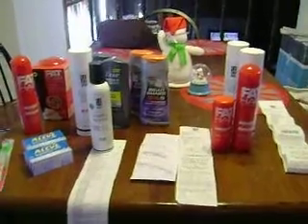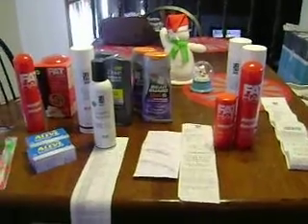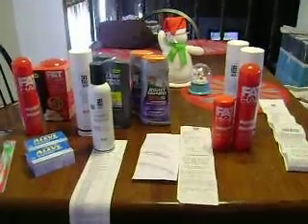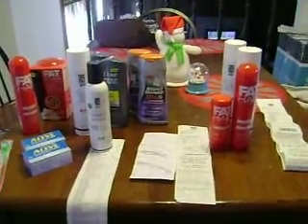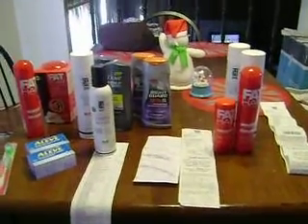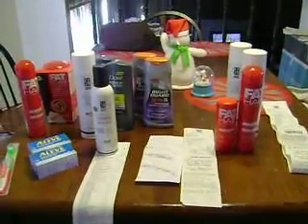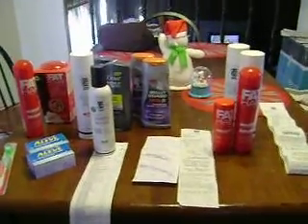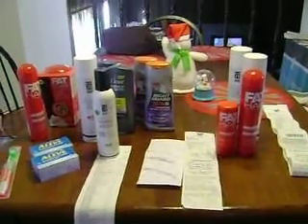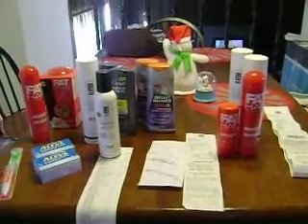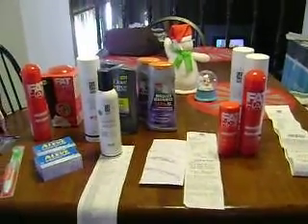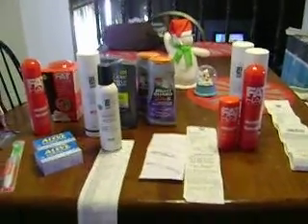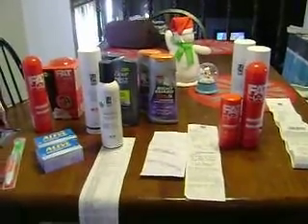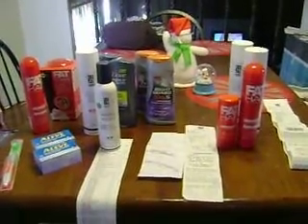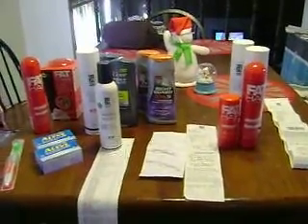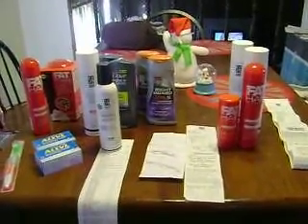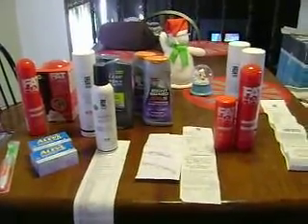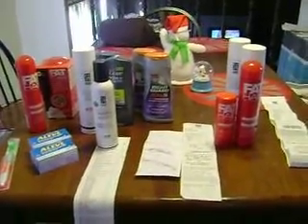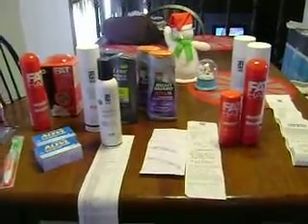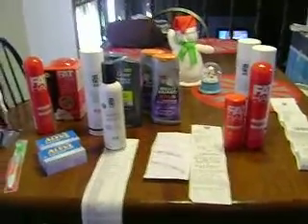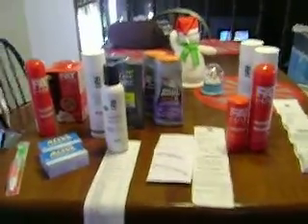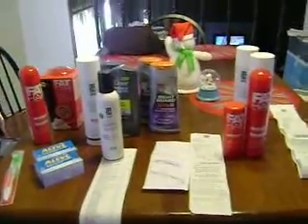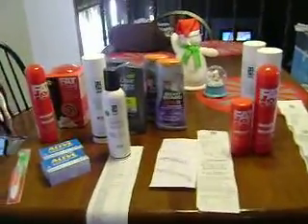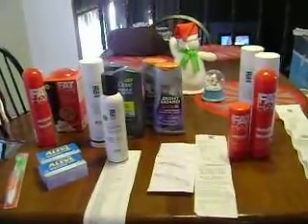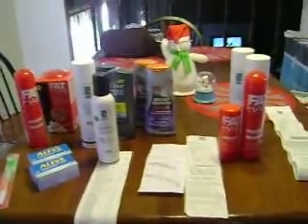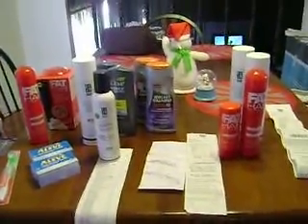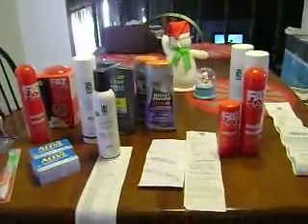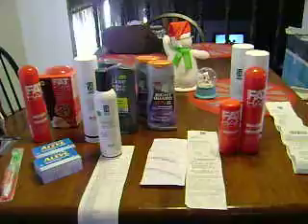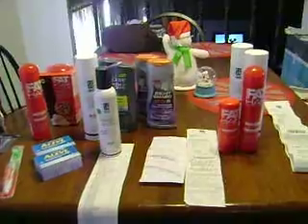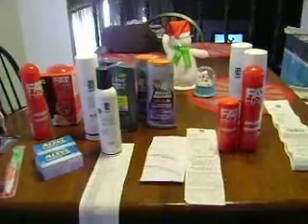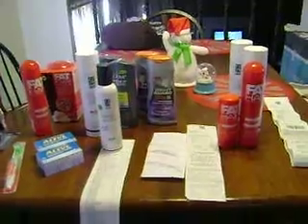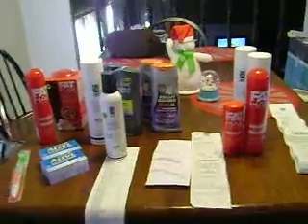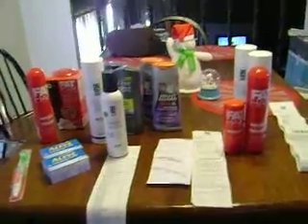Hey everyone, it's Randi with Coupon Love and Fam. Just wanted to come on and show you what we did at Rite Aid.